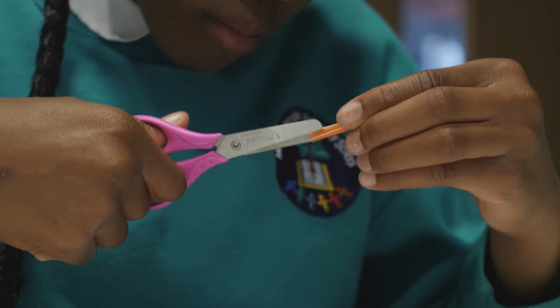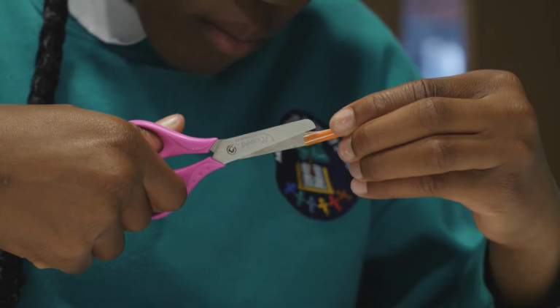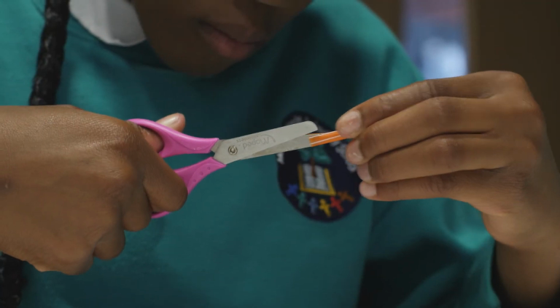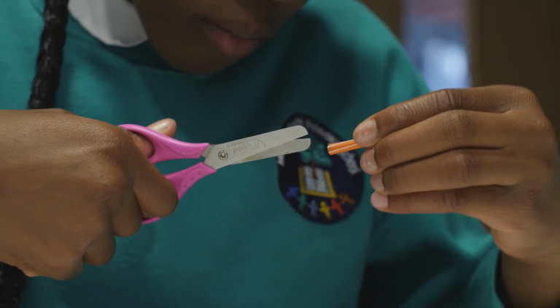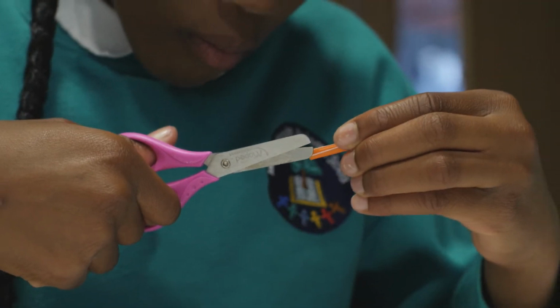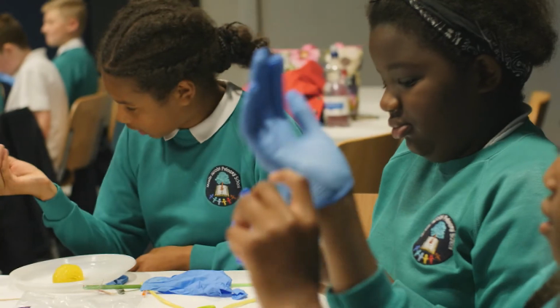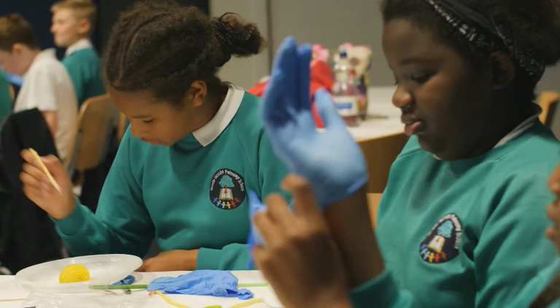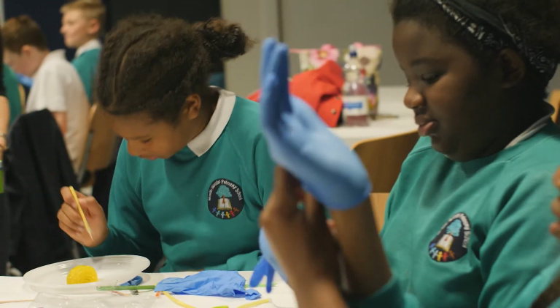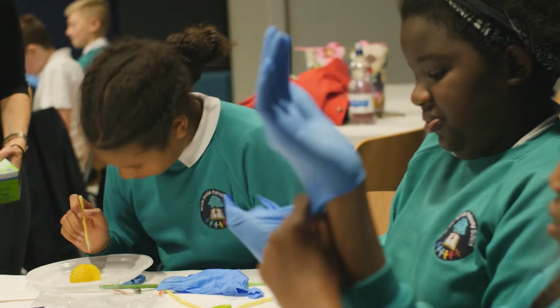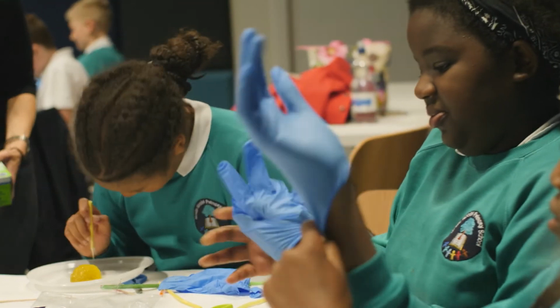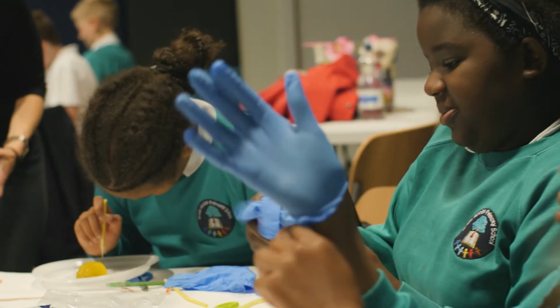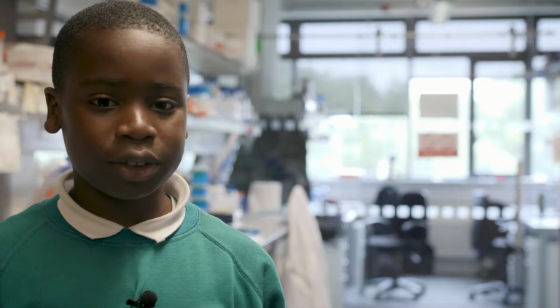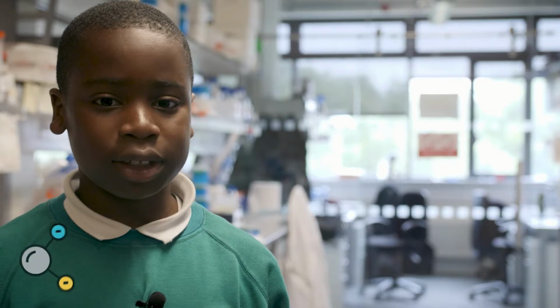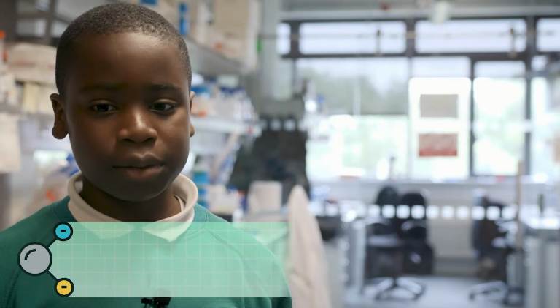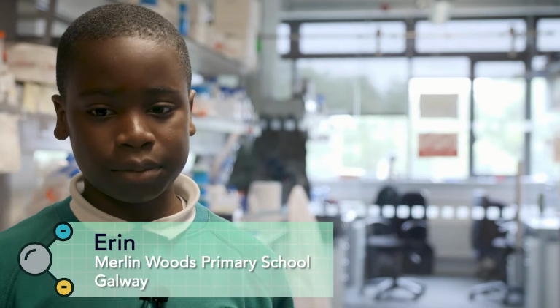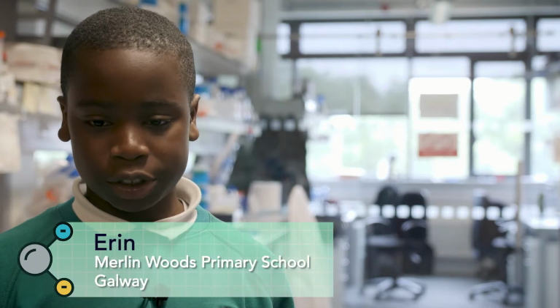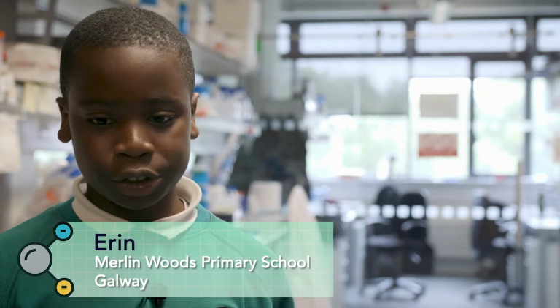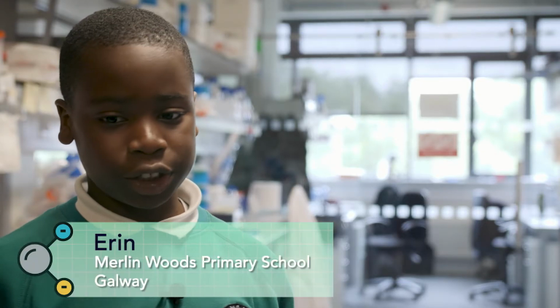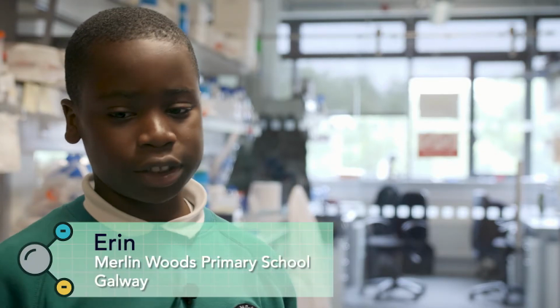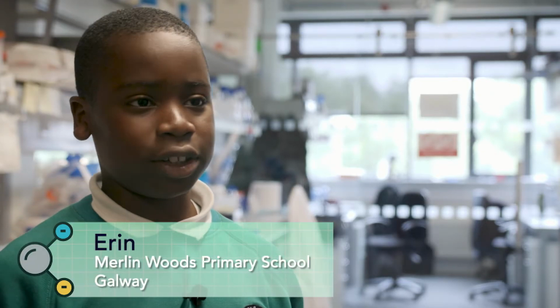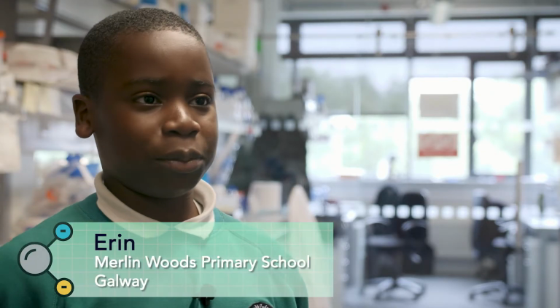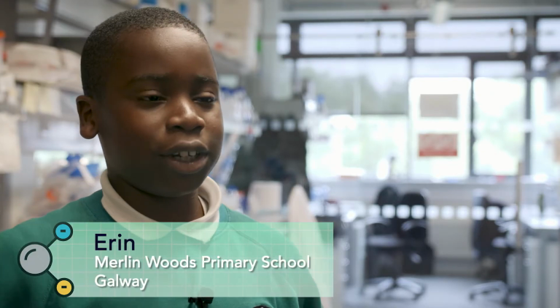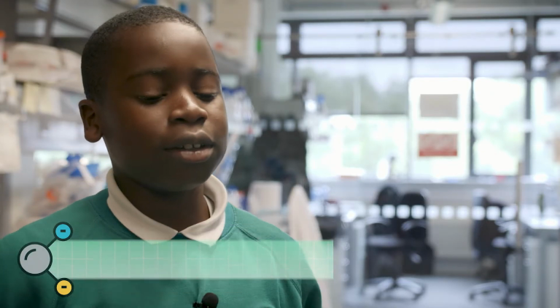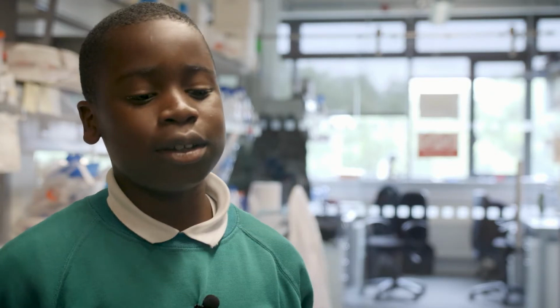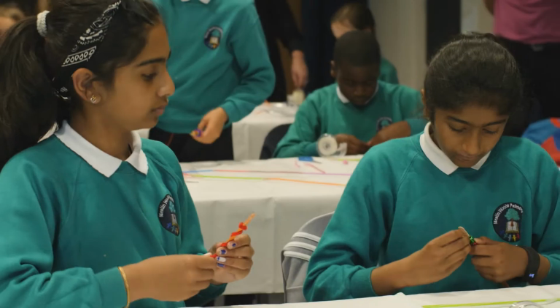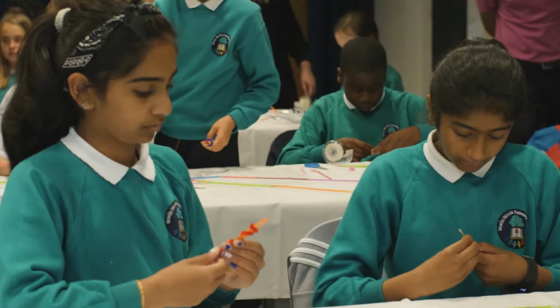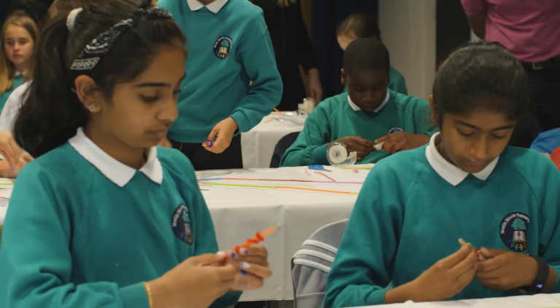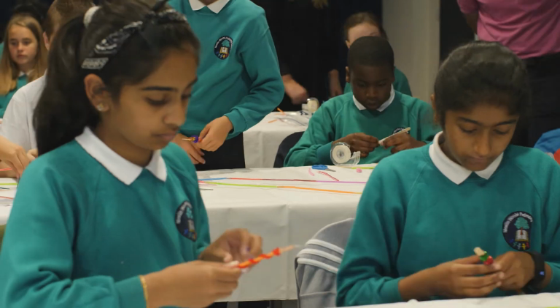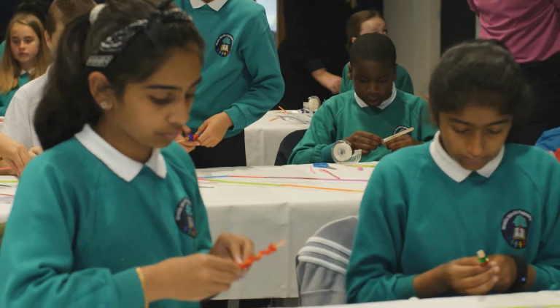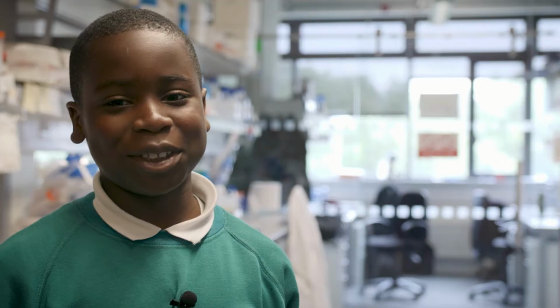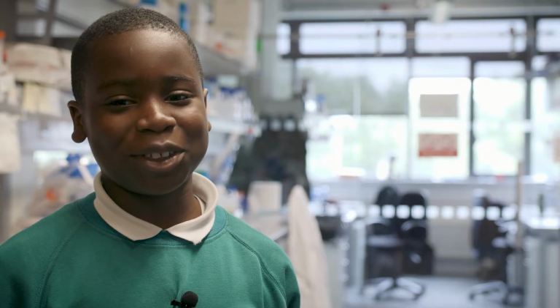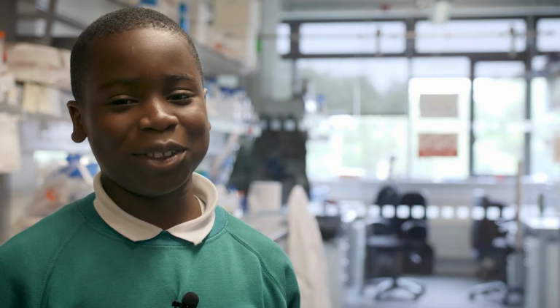My favourite part of the day was doing surgeries on the brain. It was cool.